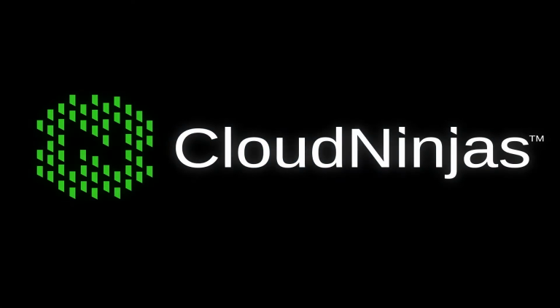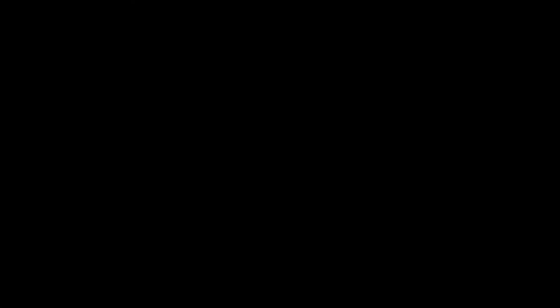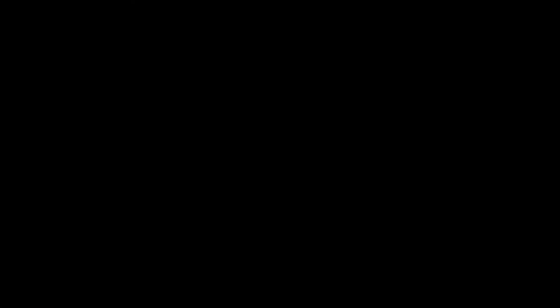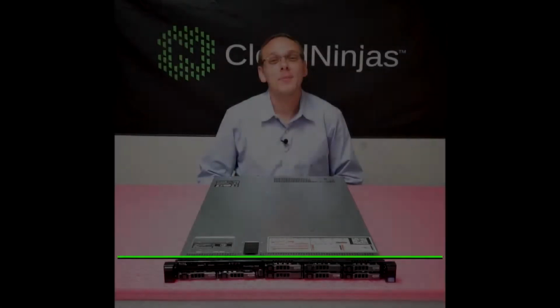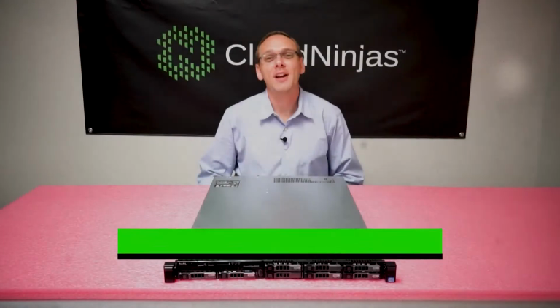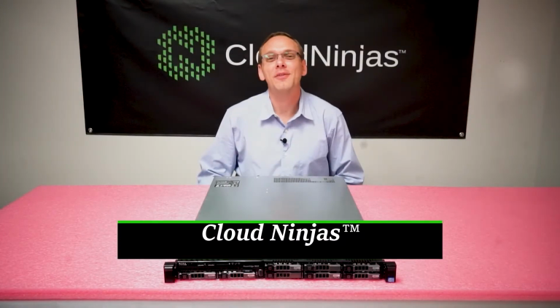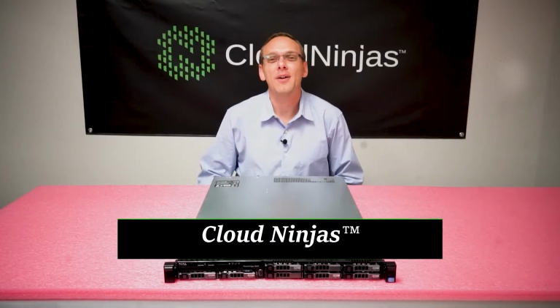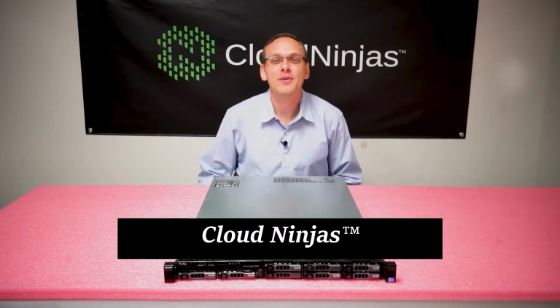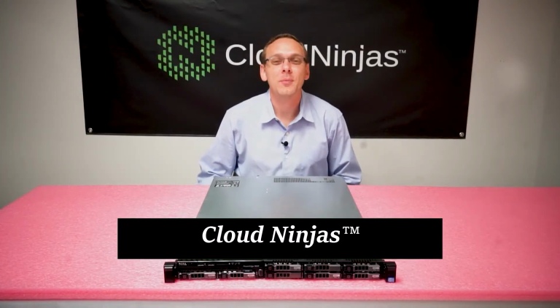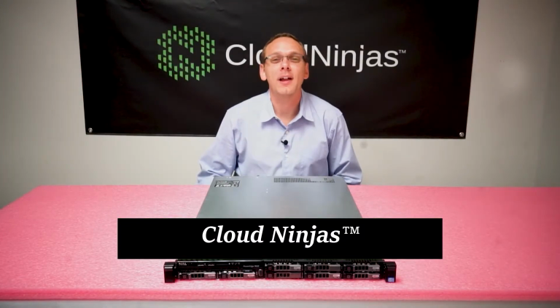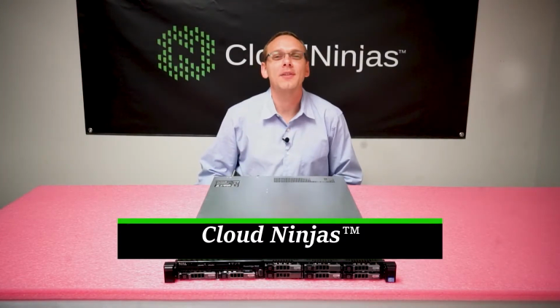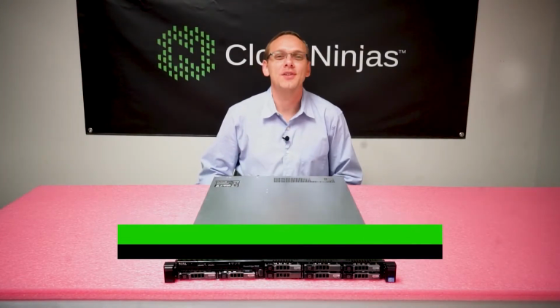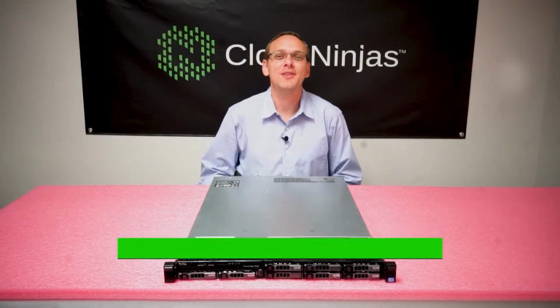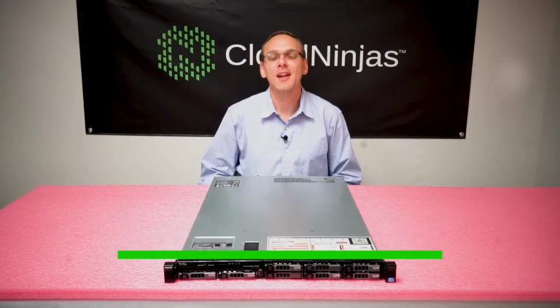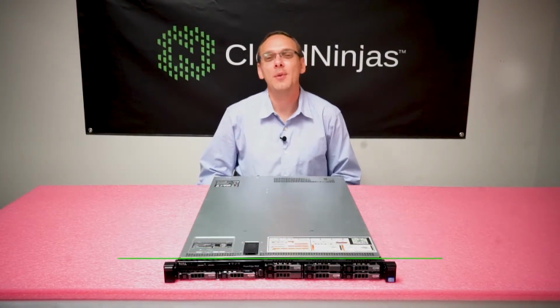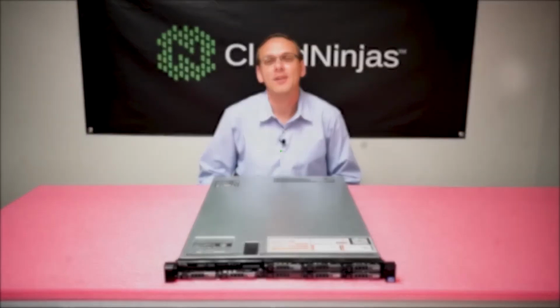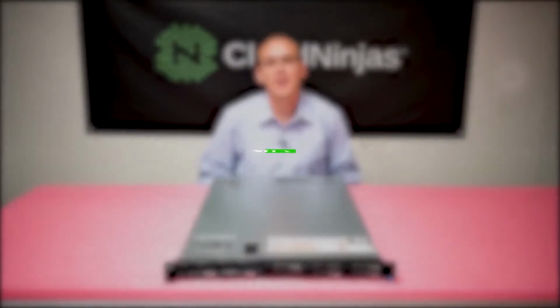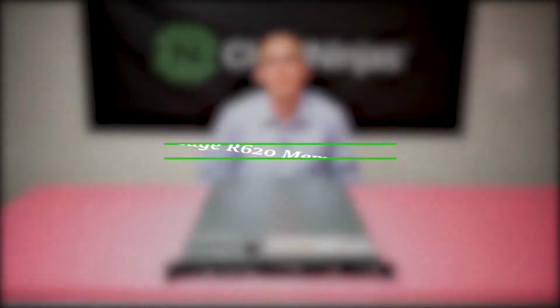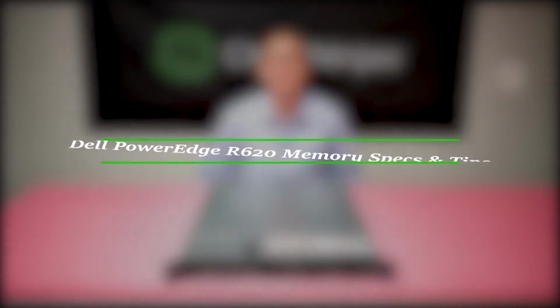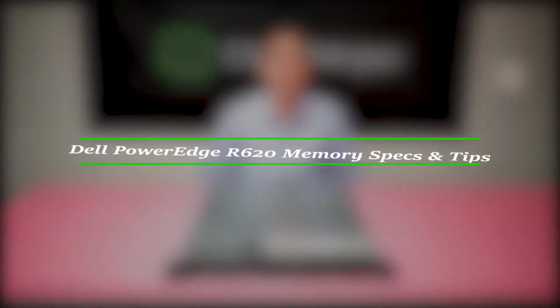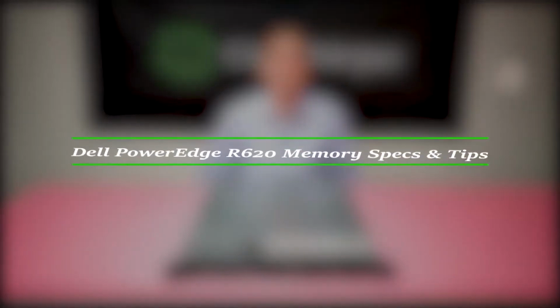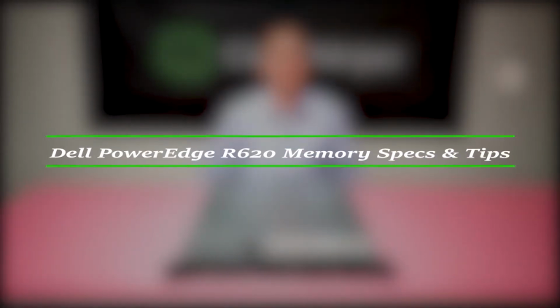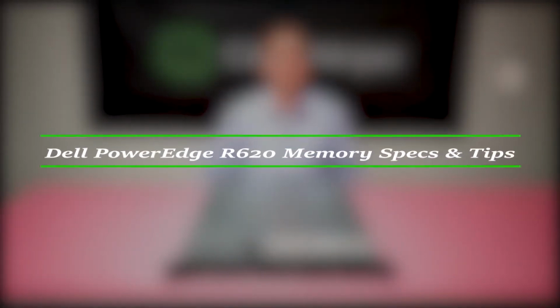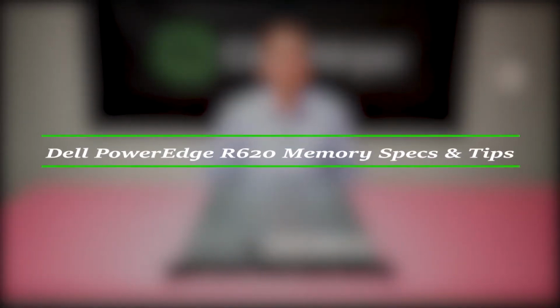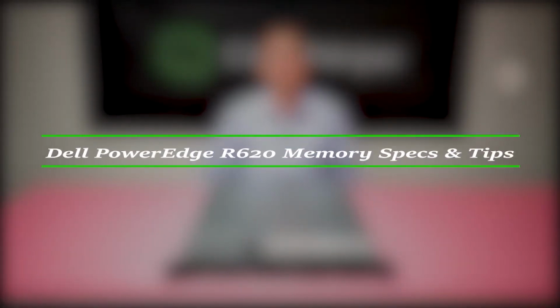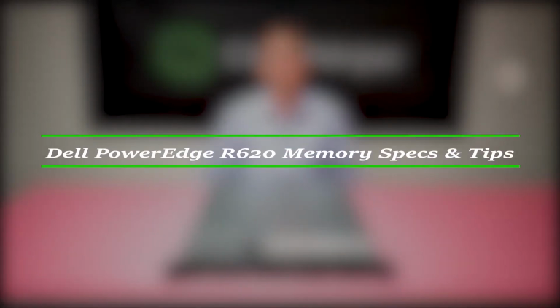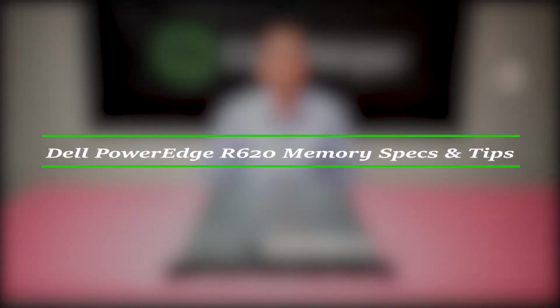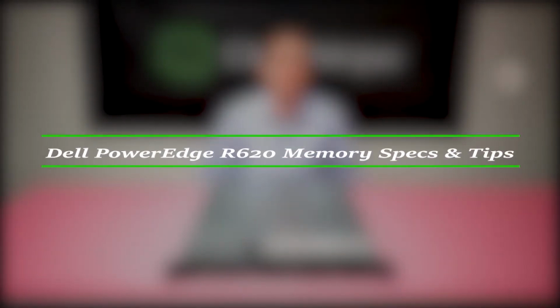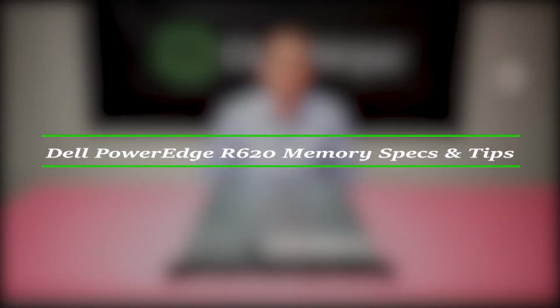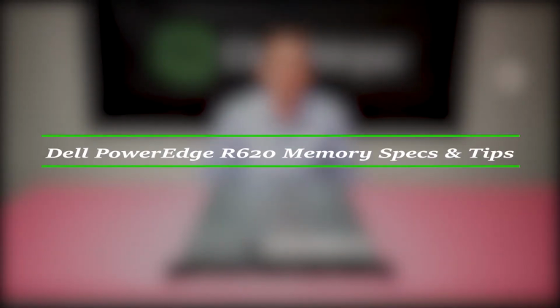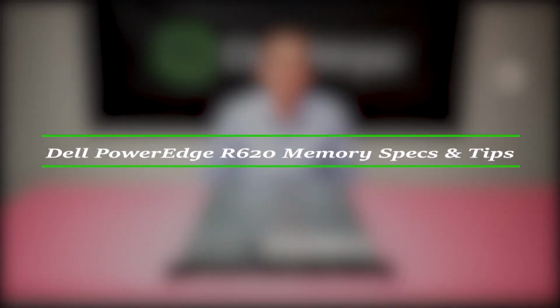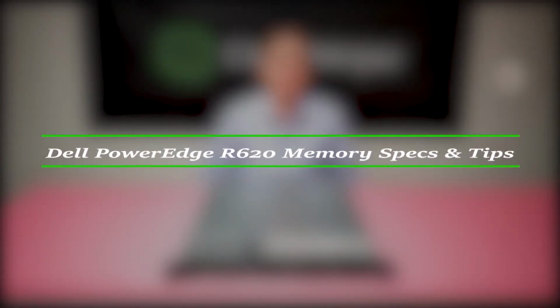Hello, I'm Scott Flowers from Cloud Ninjas and today we're here to talk about Dell PowerEdge R620 Server Memory.